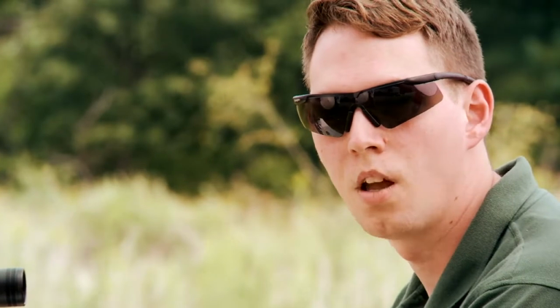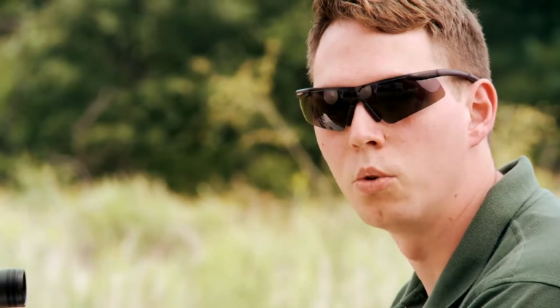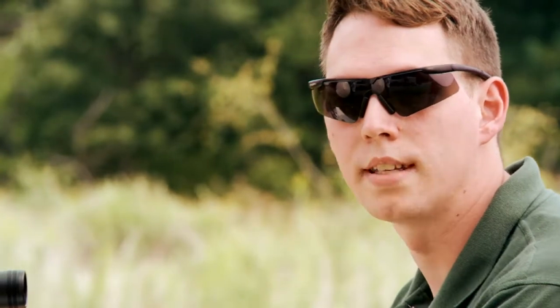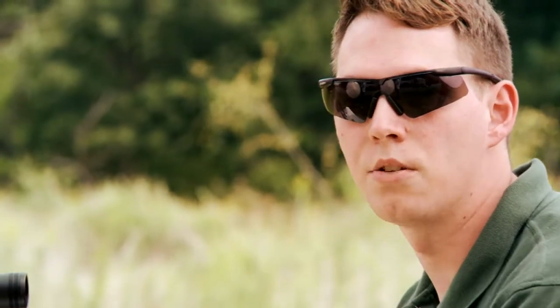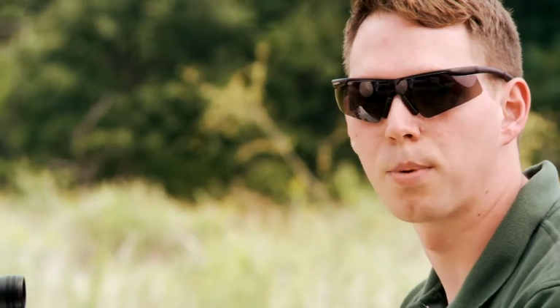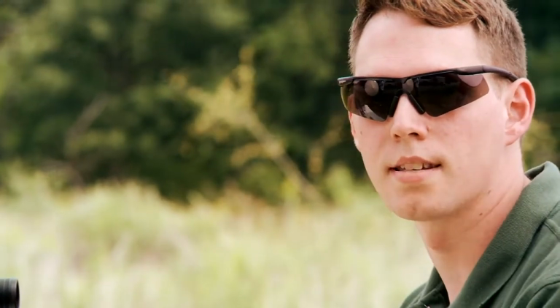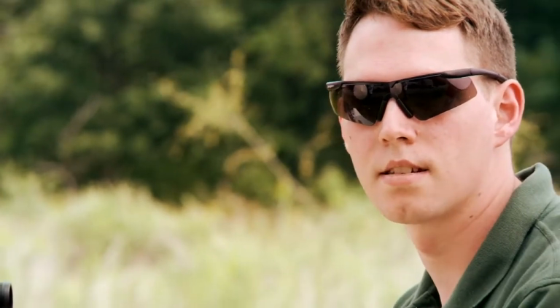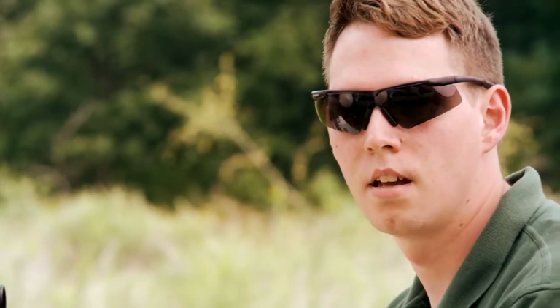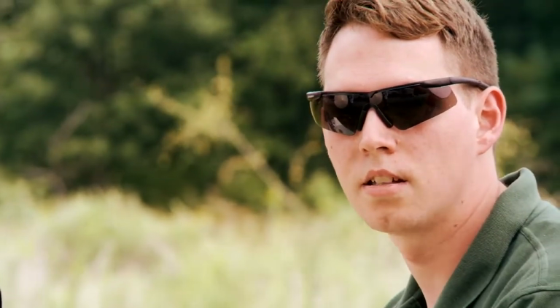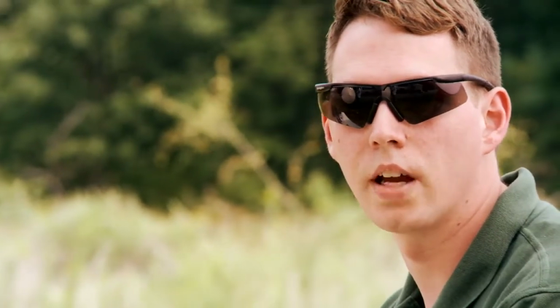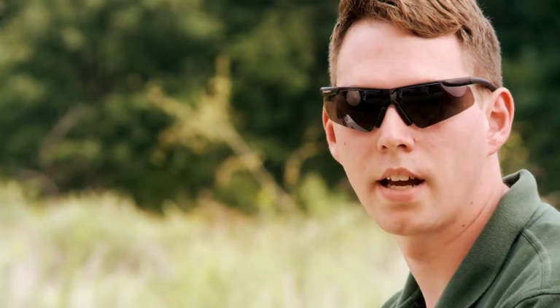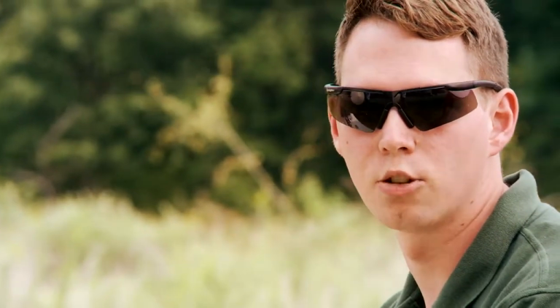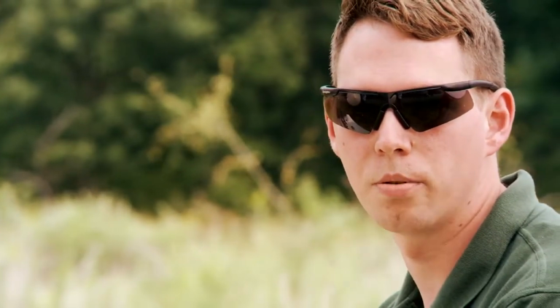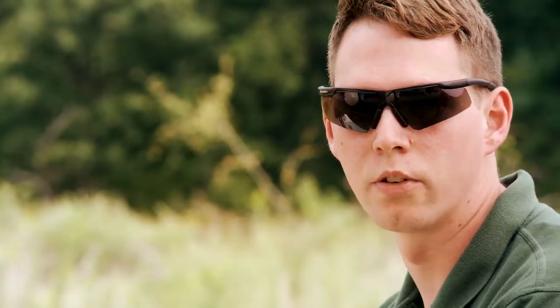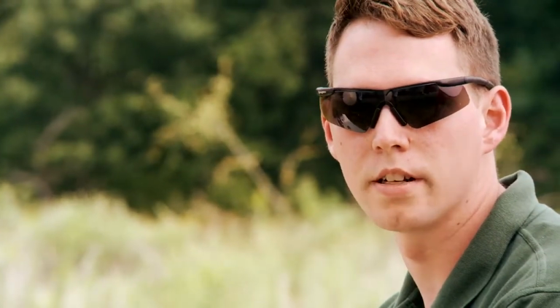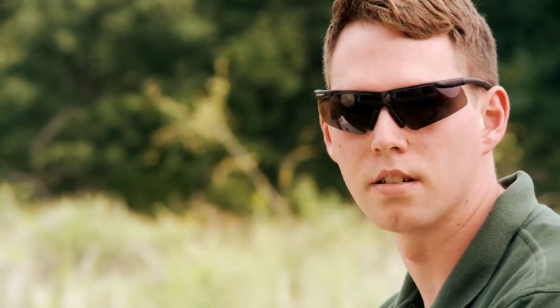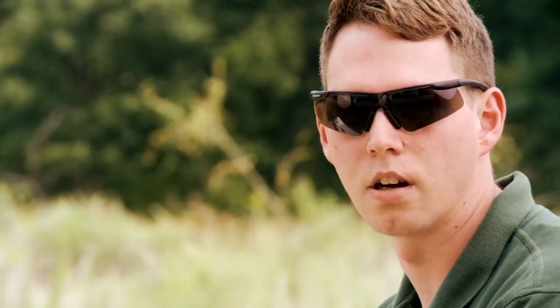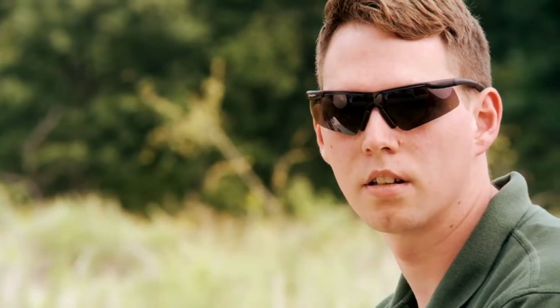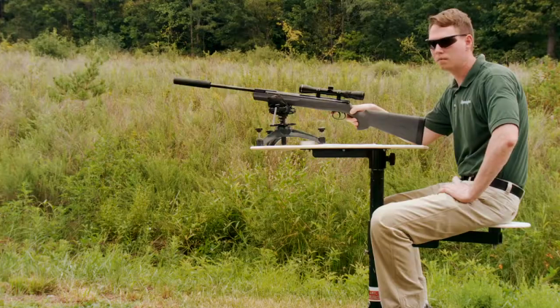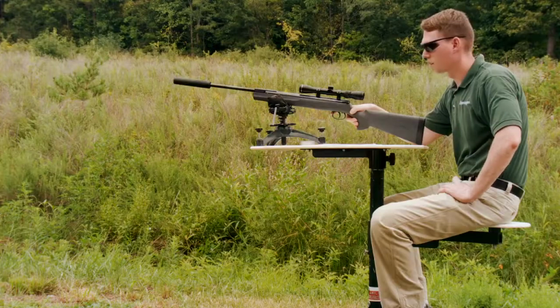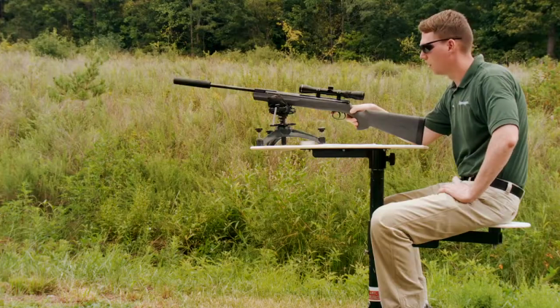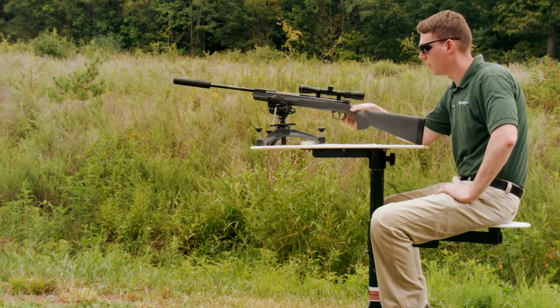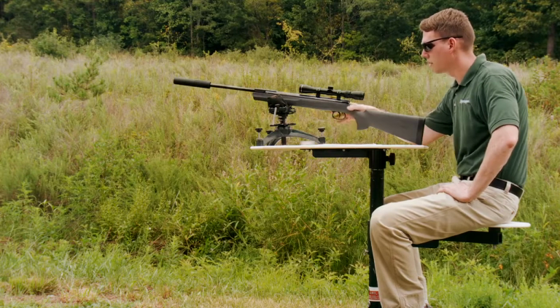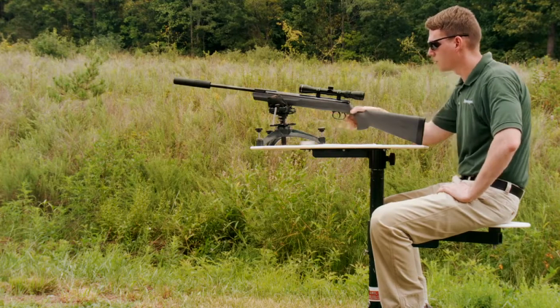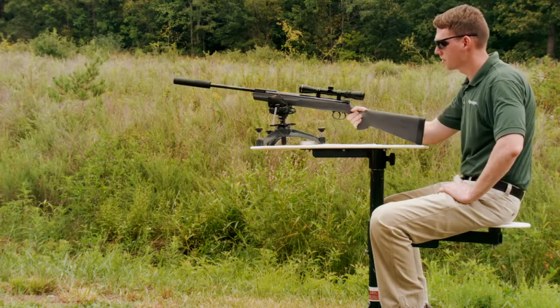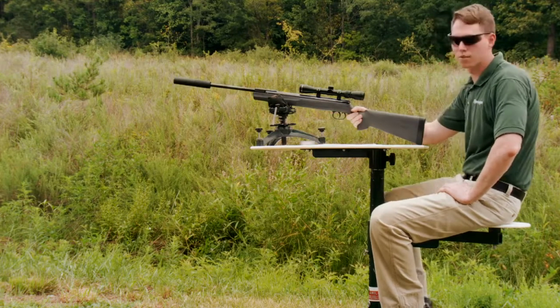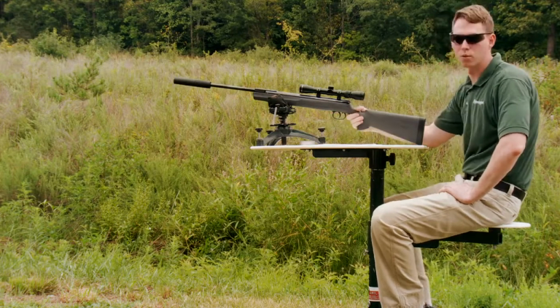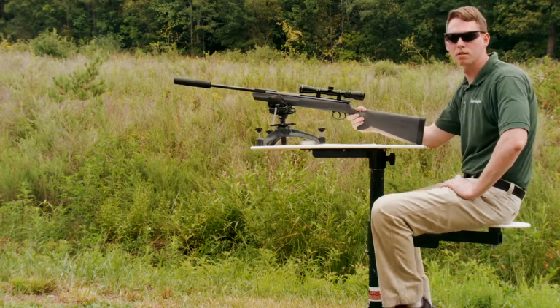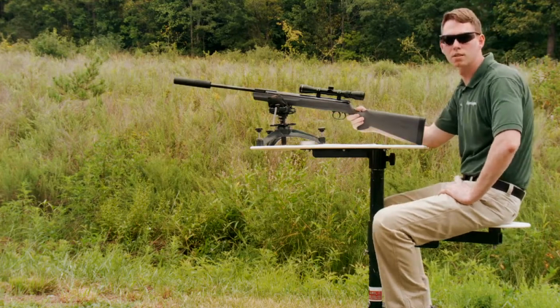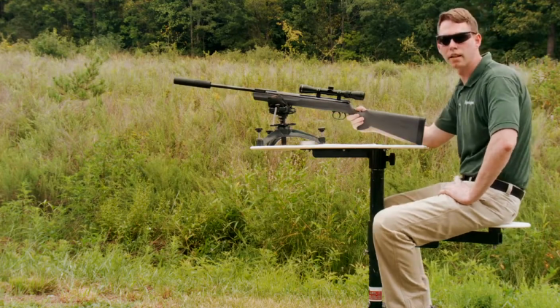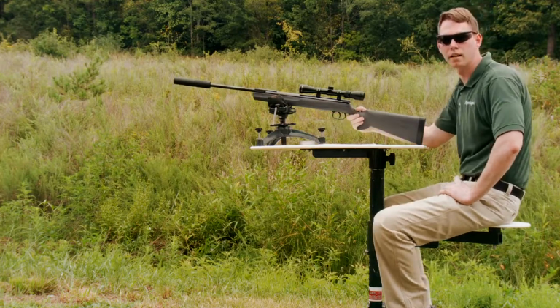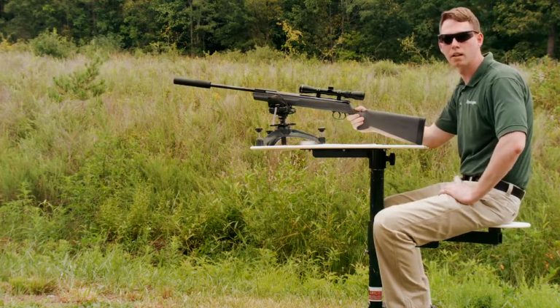We will continue this process until we have a tight group over our intended target. And that is the process for sighting in an air rifle.